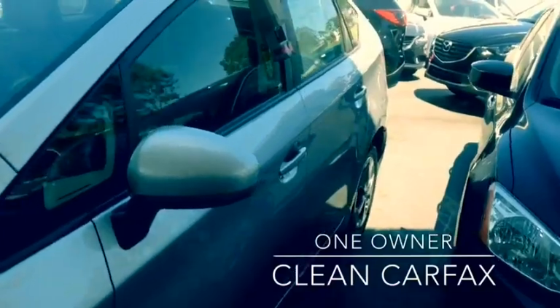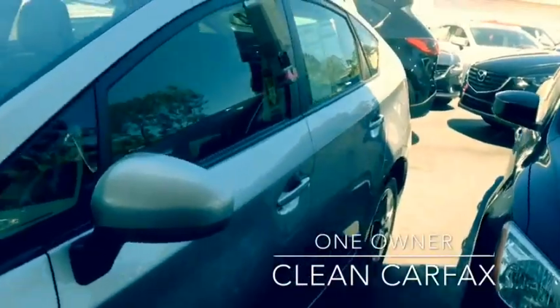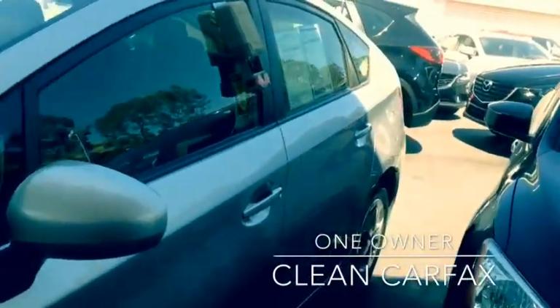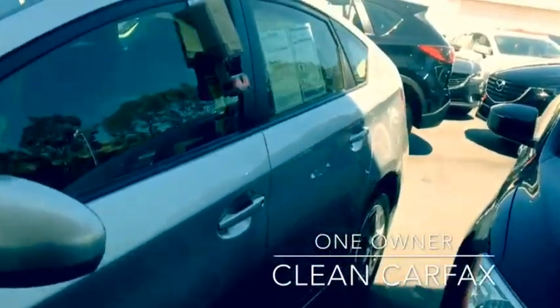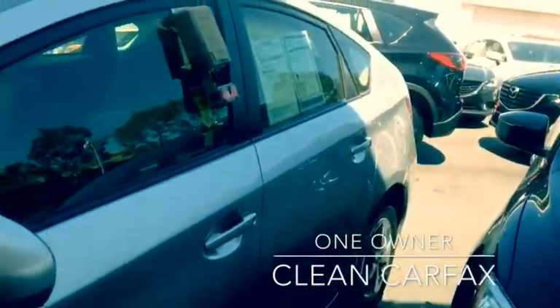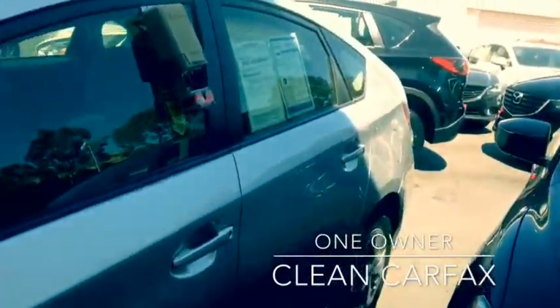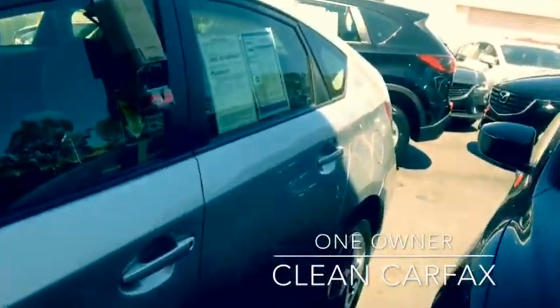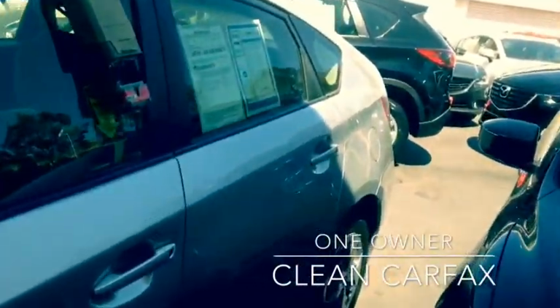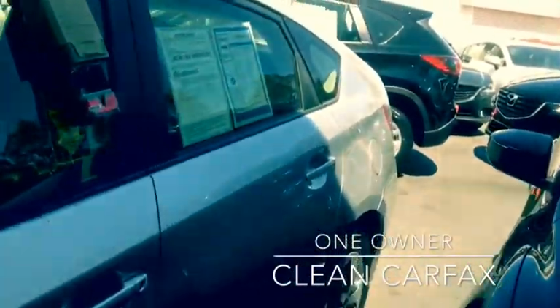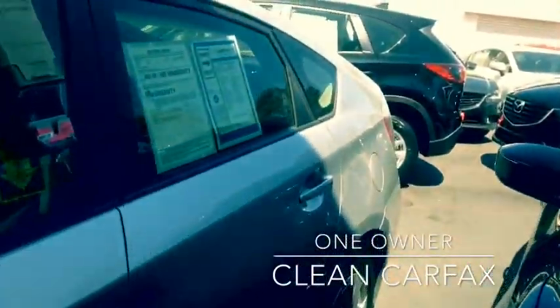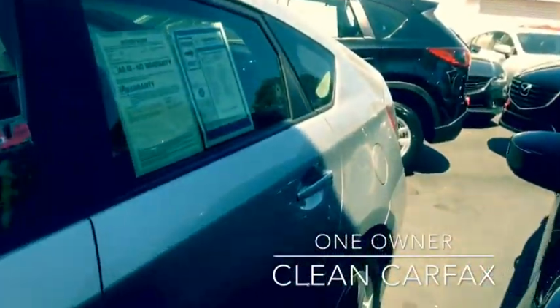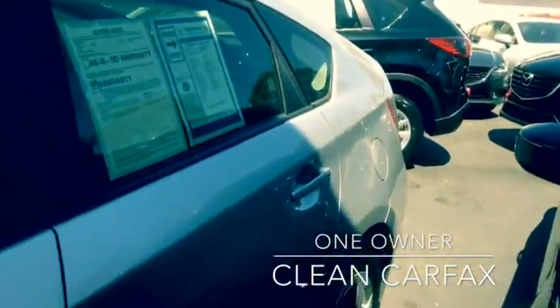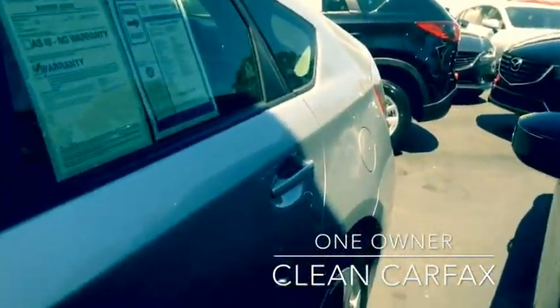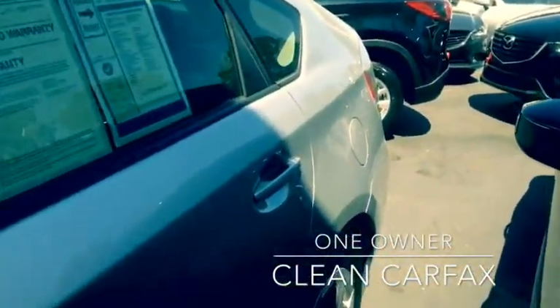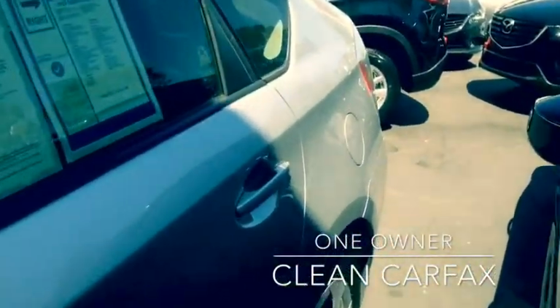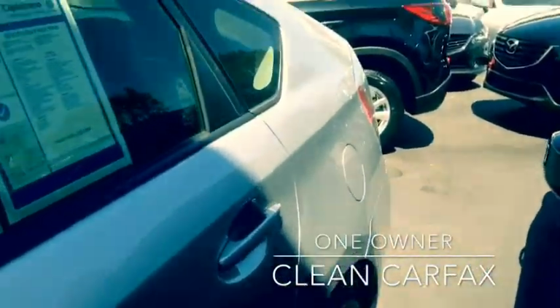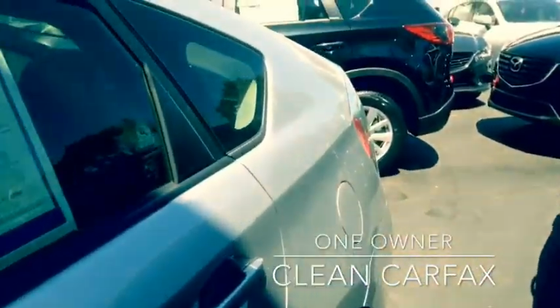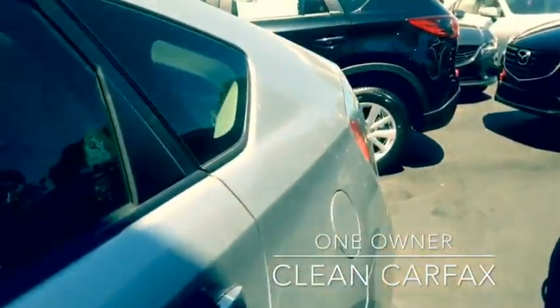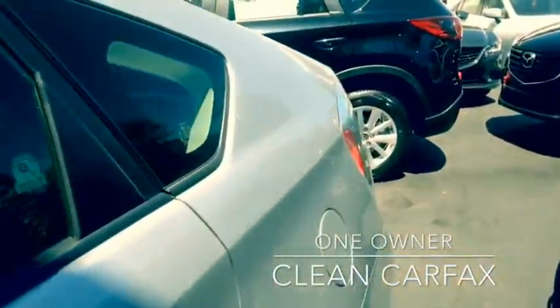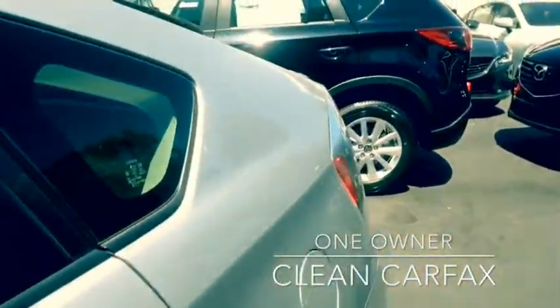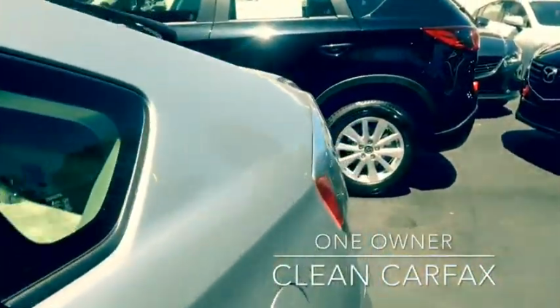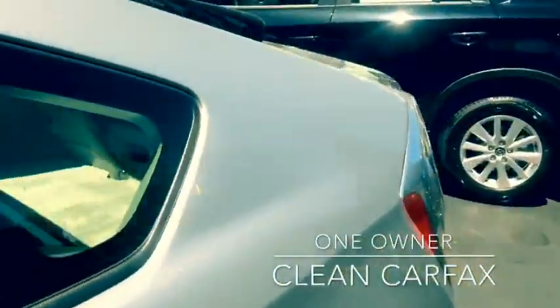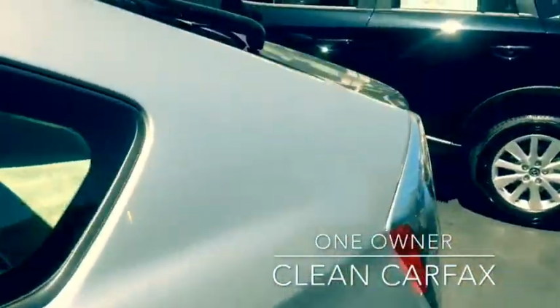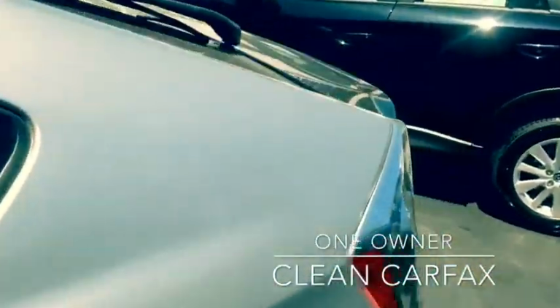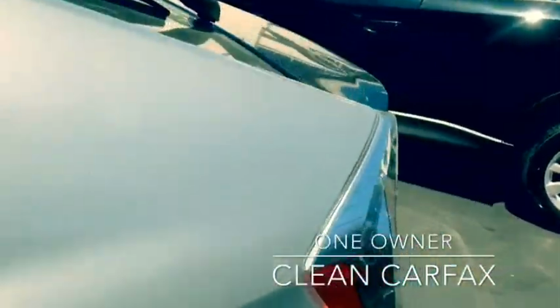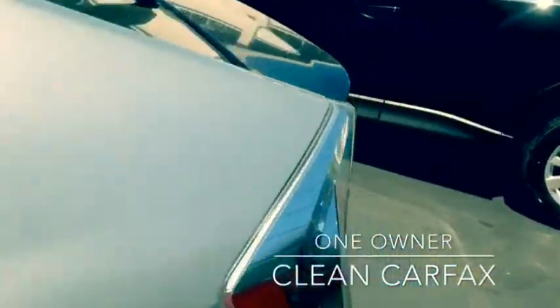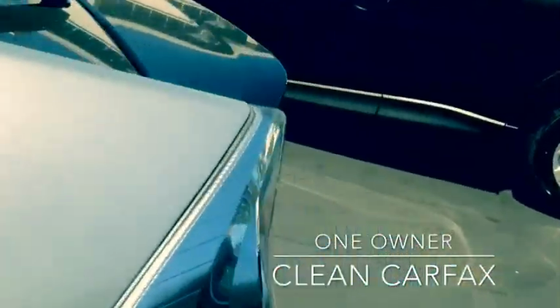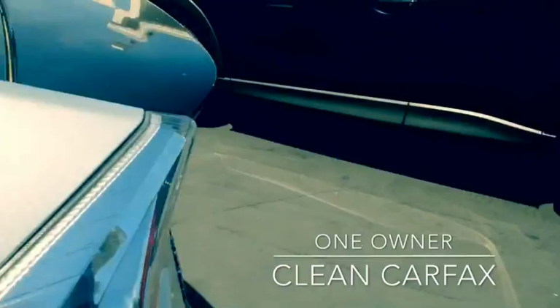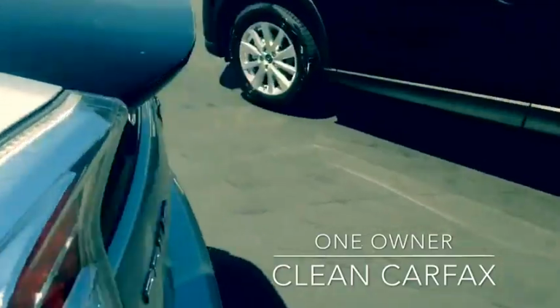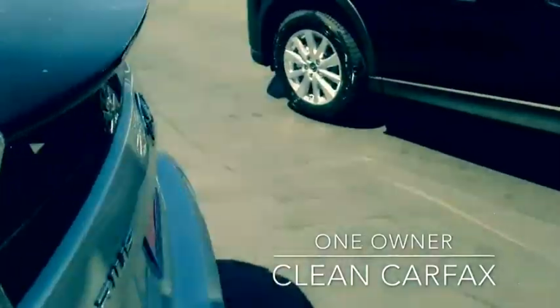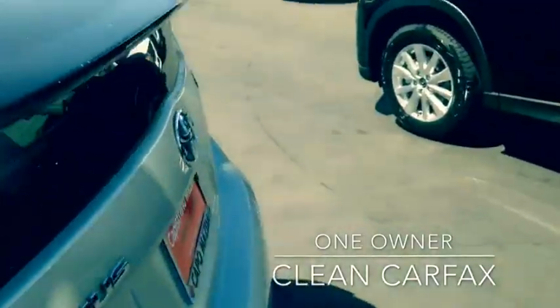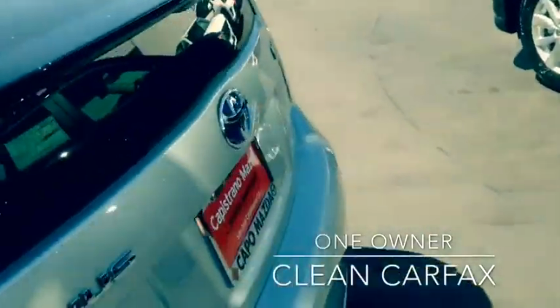Kept in extremely good condition. Get a view of the back end for you real quick before we hop on inside.